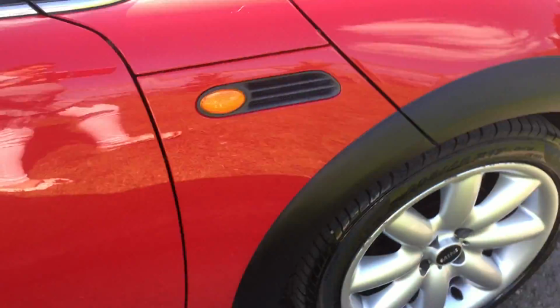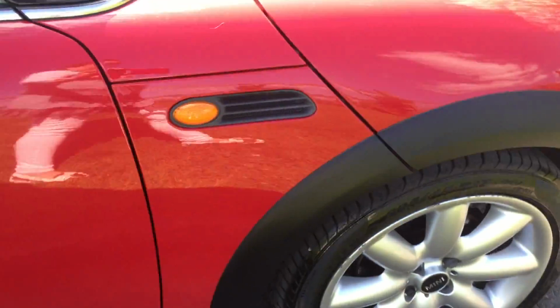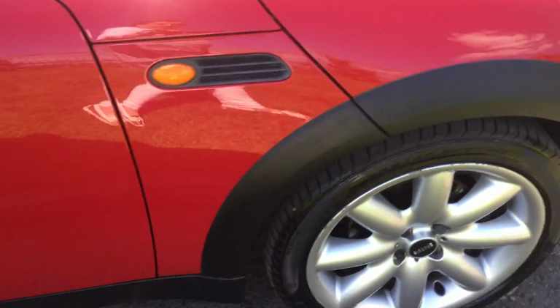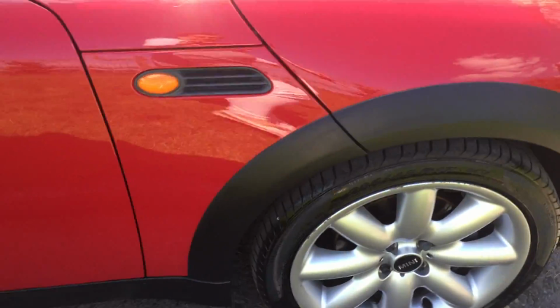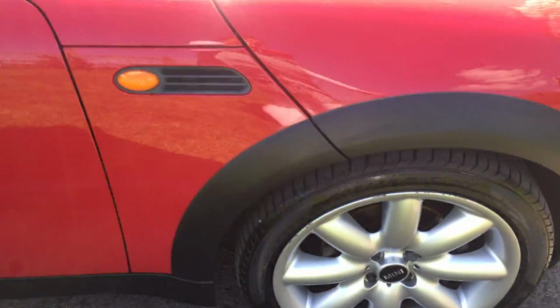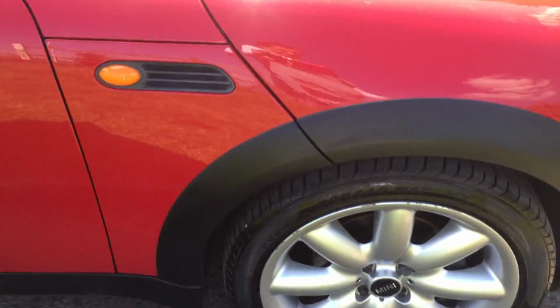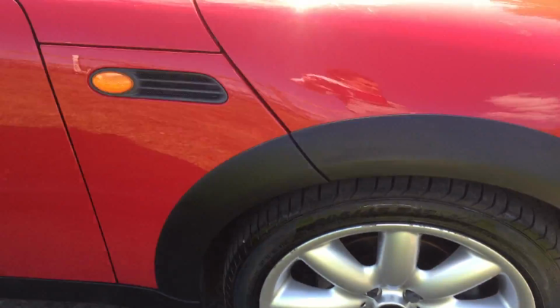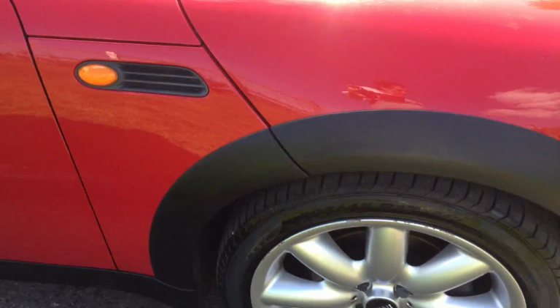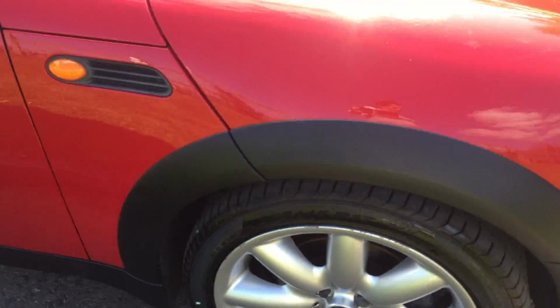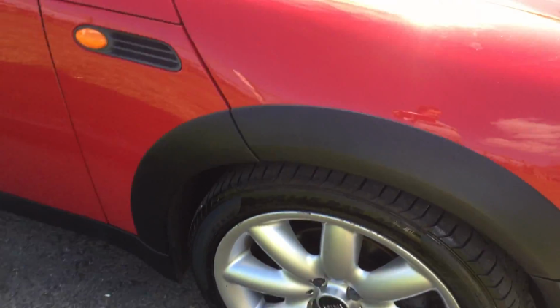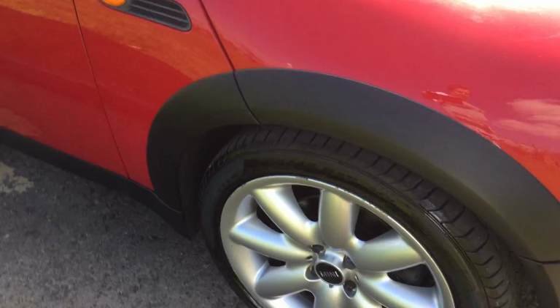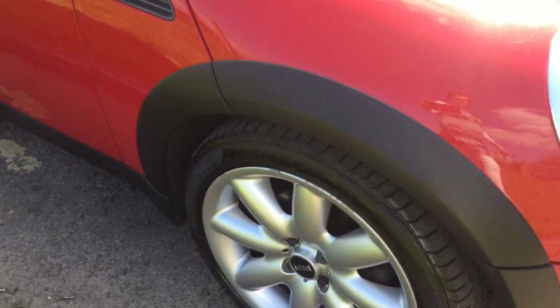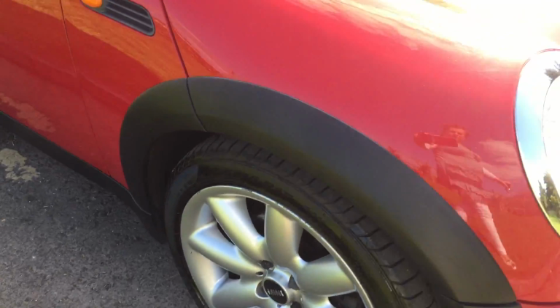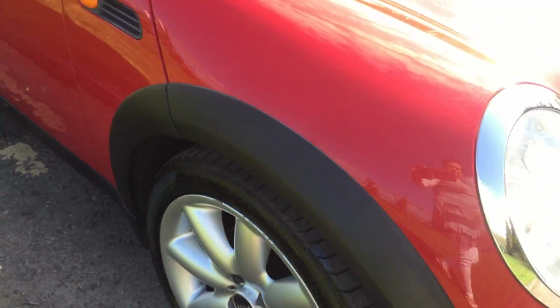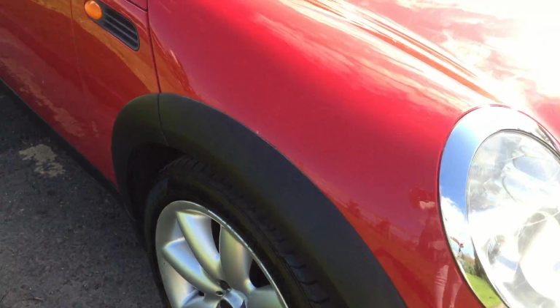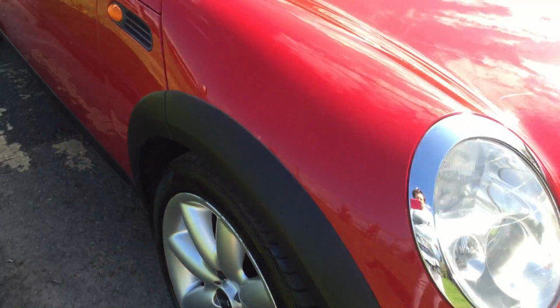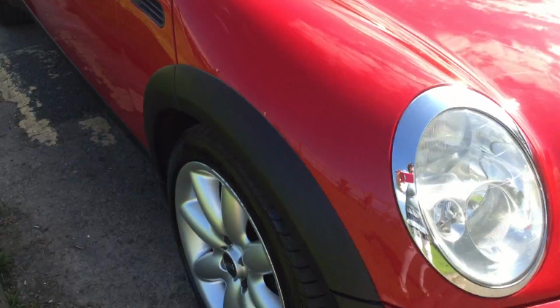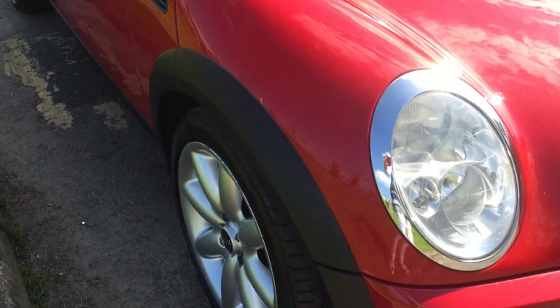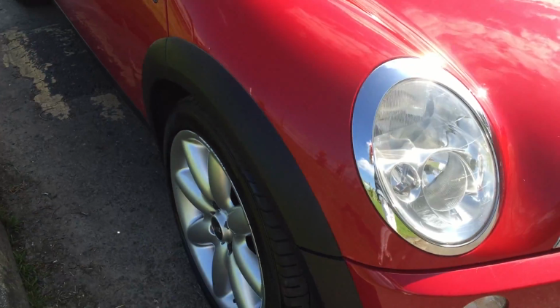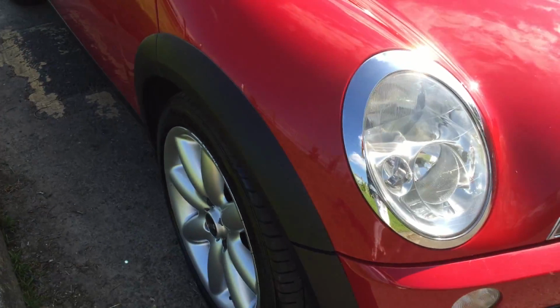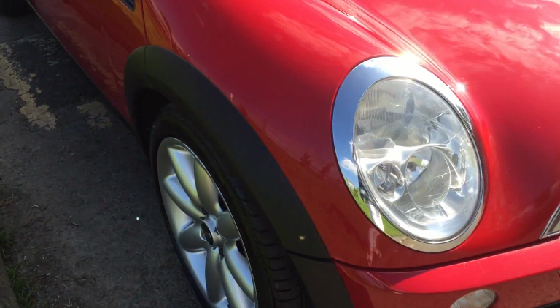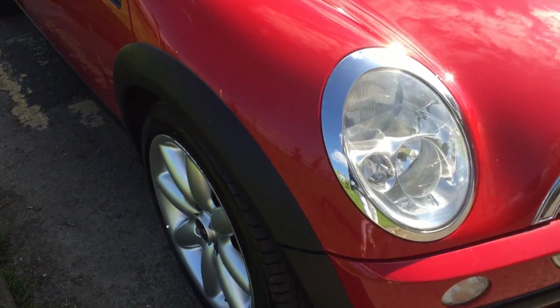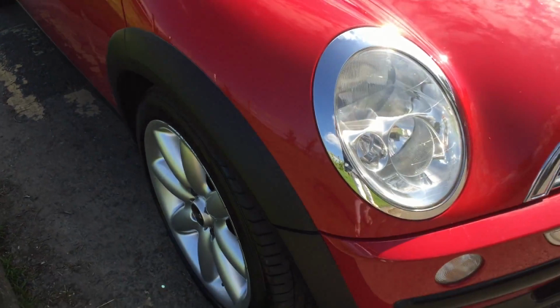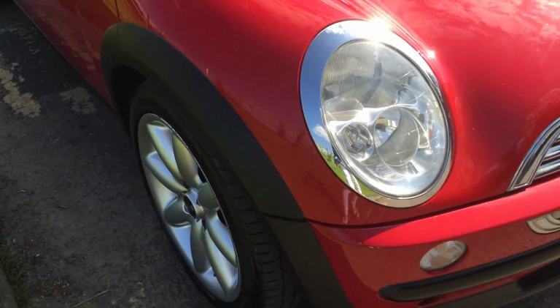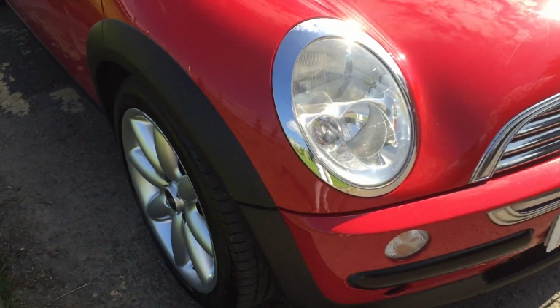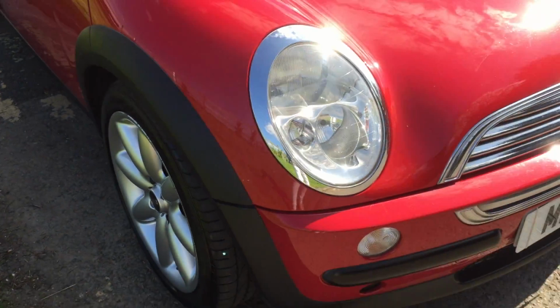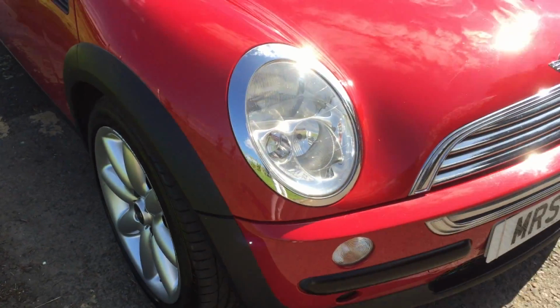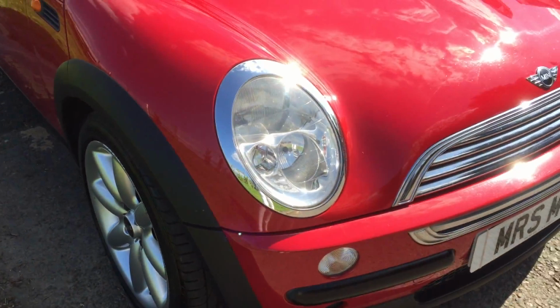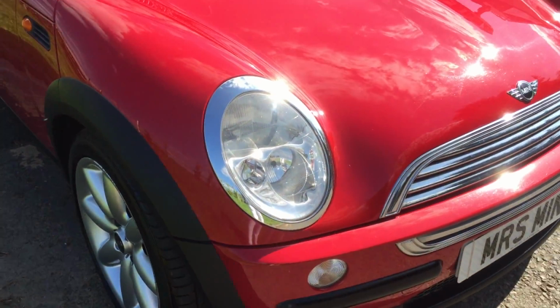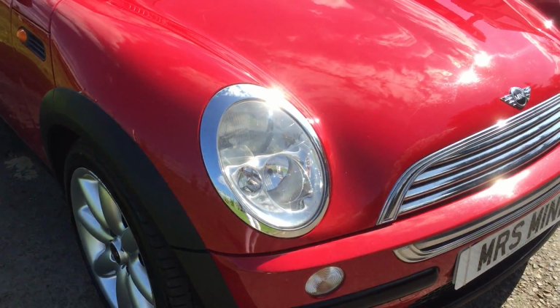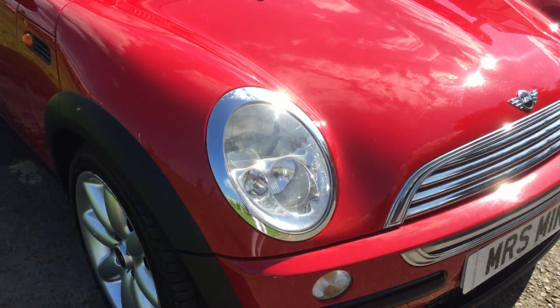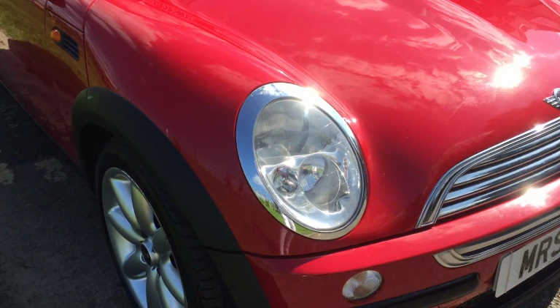It's inside your driver's door. You can see she has got the half leather of the chilli pack.